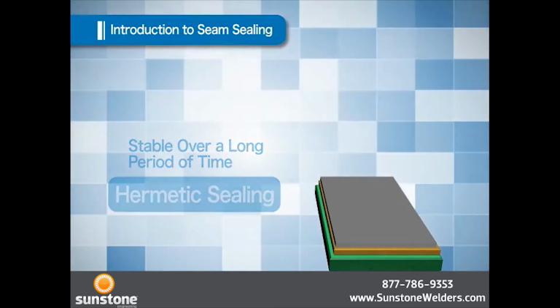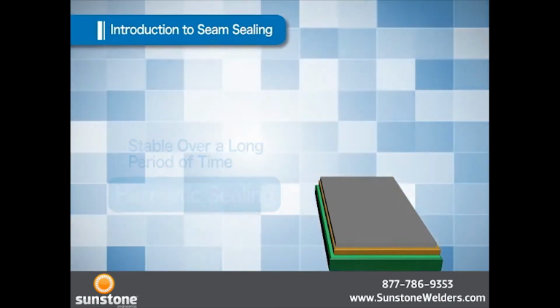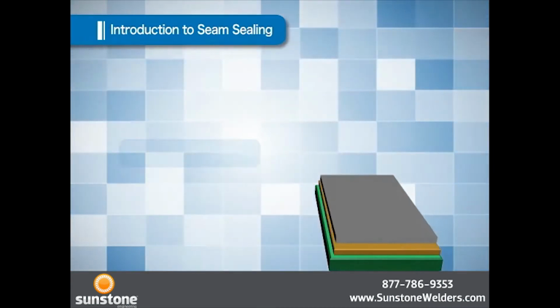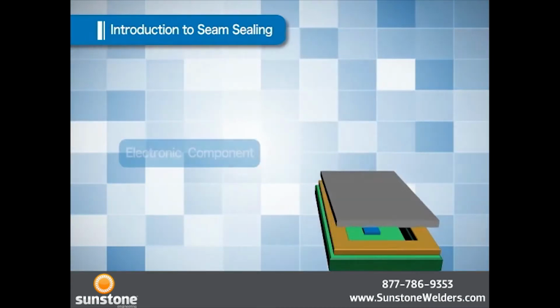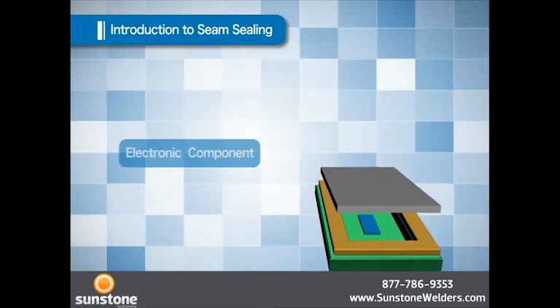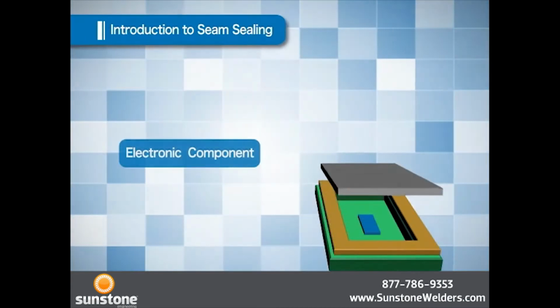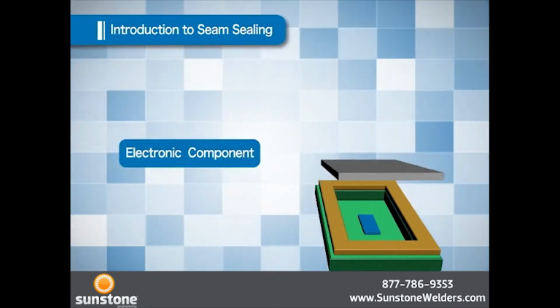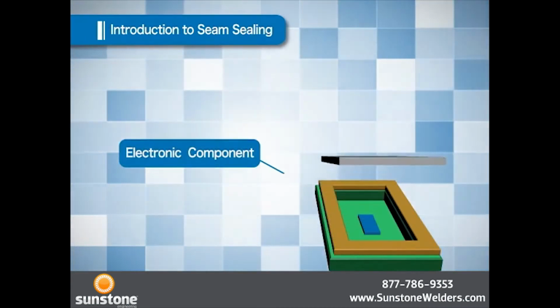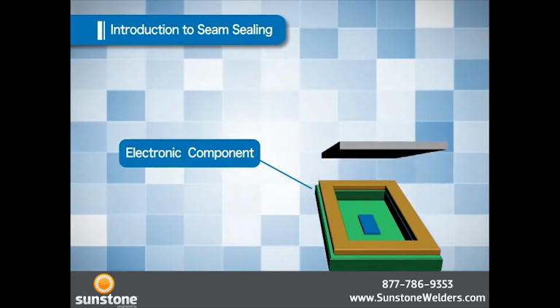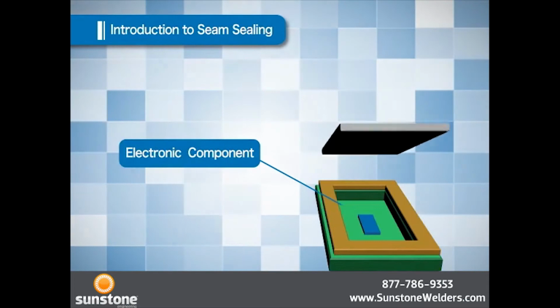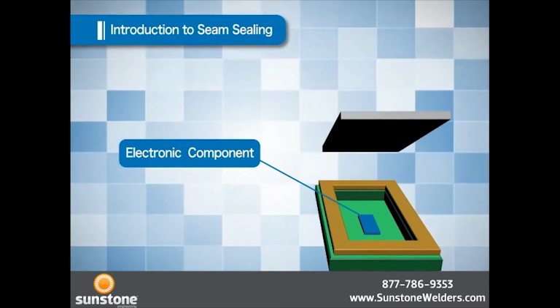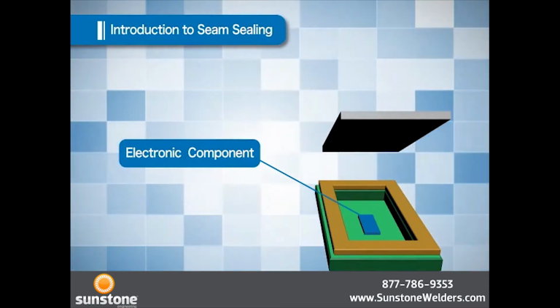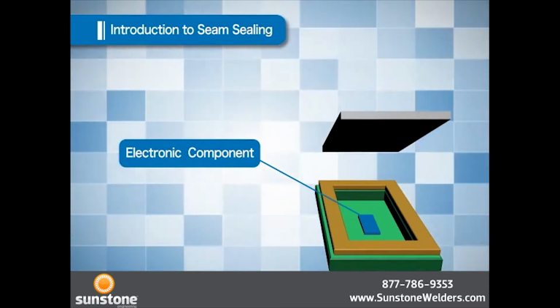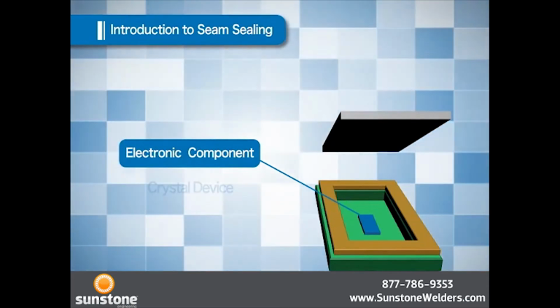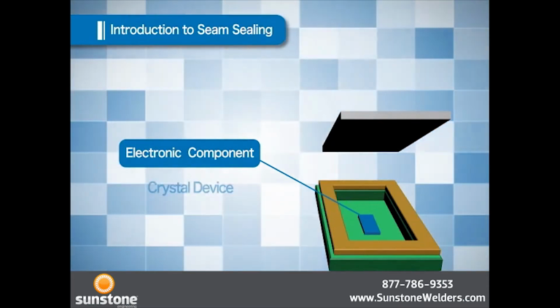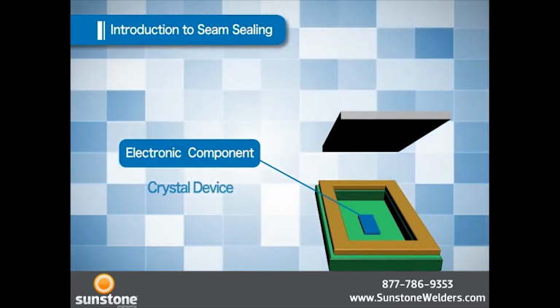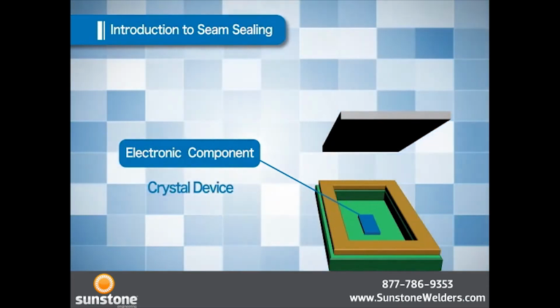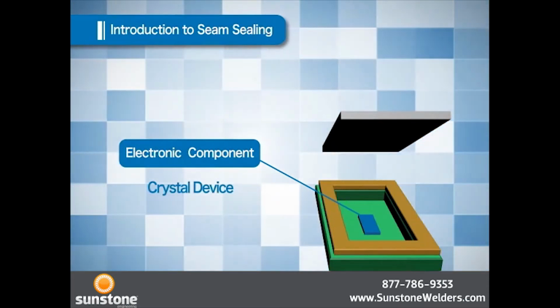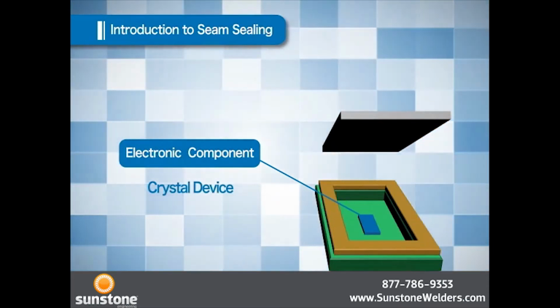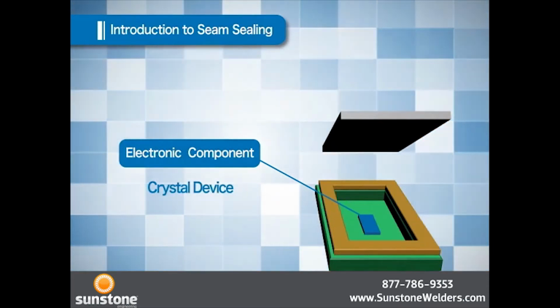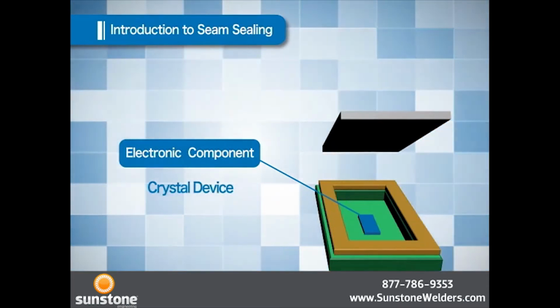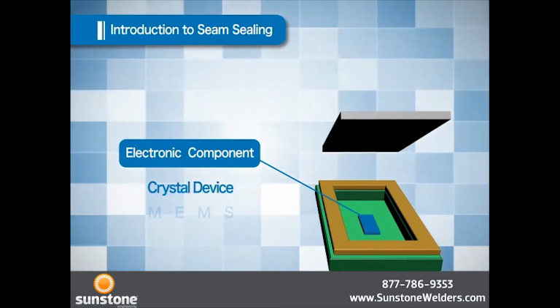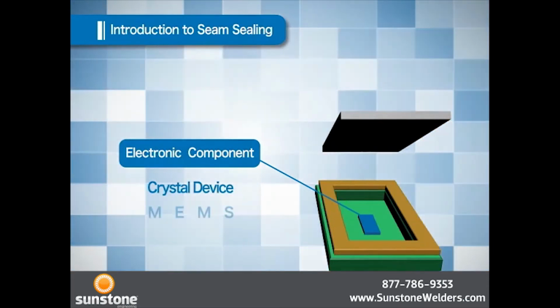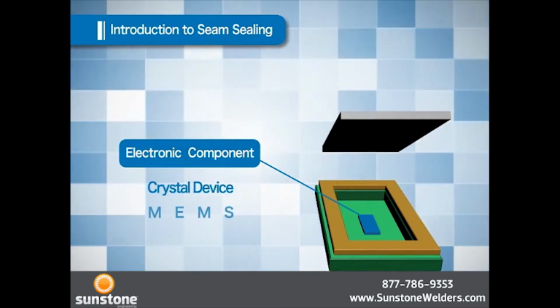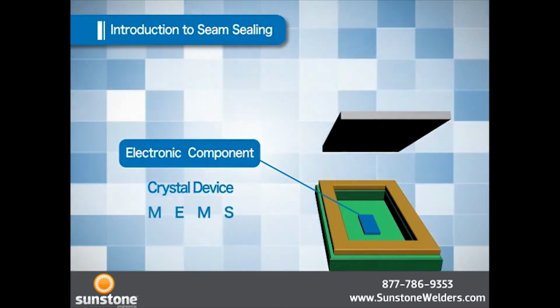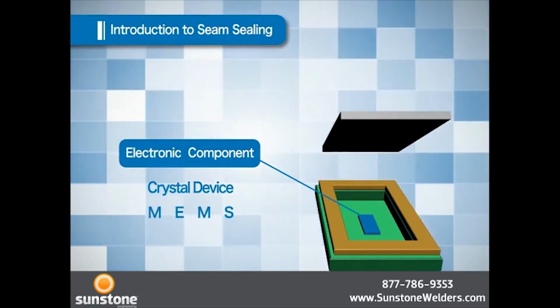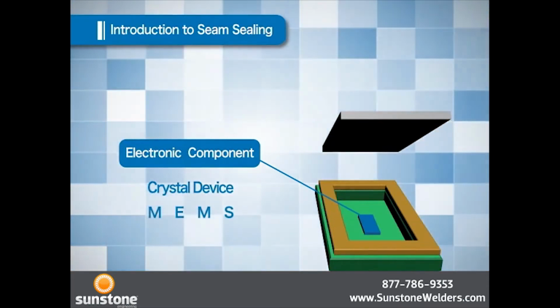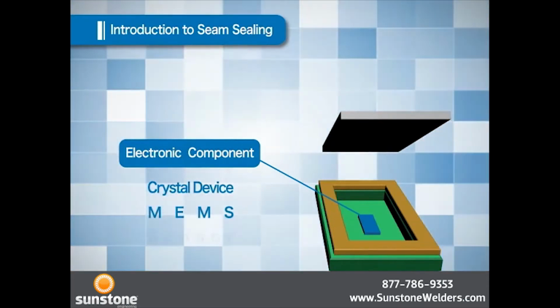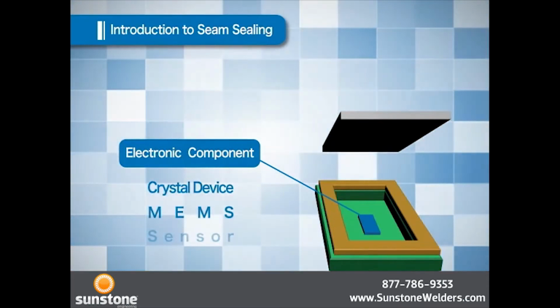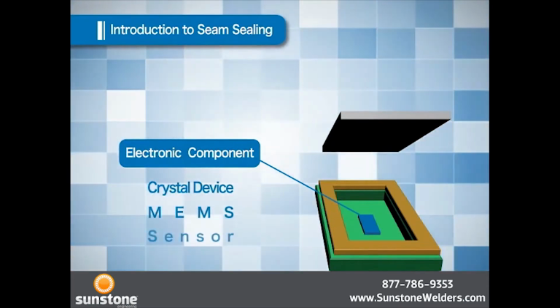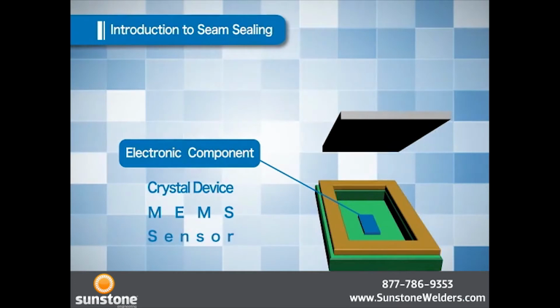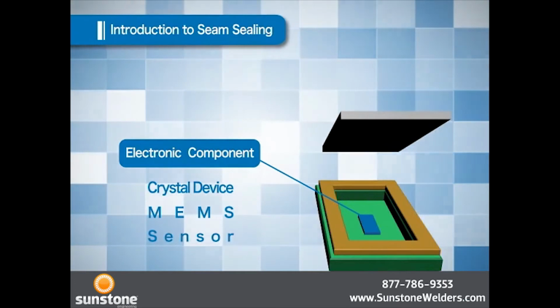The types of components placed inside the package include crystal devices, MEMS, sensors, and optical devices.